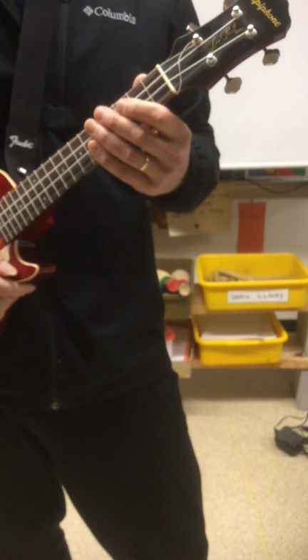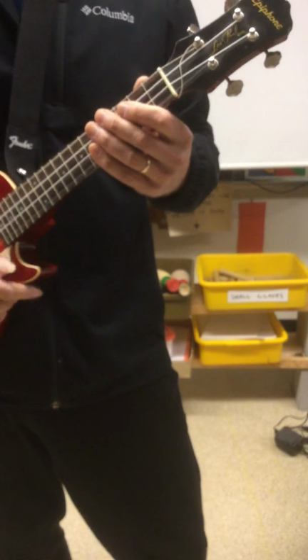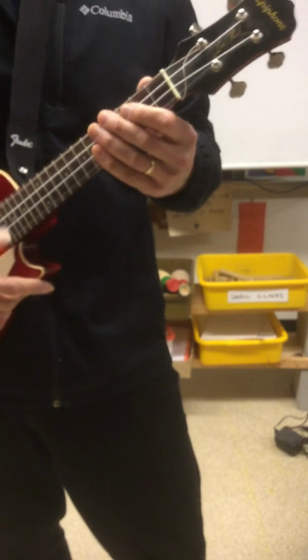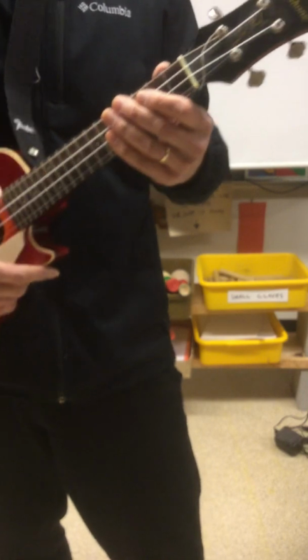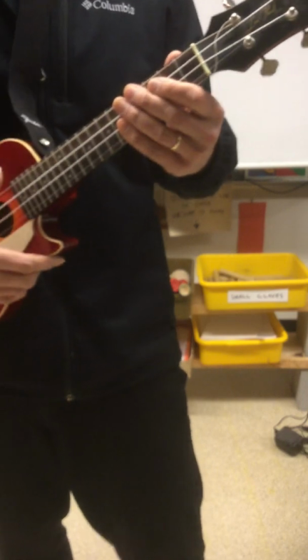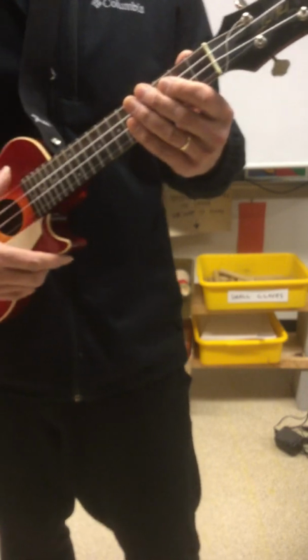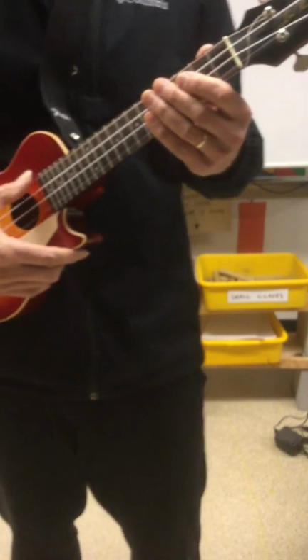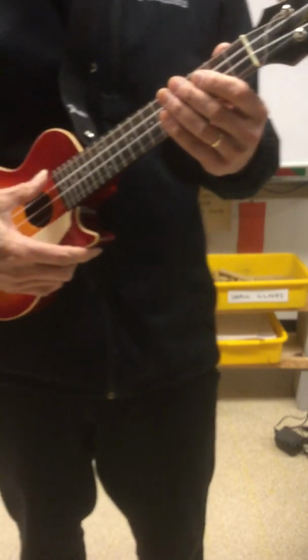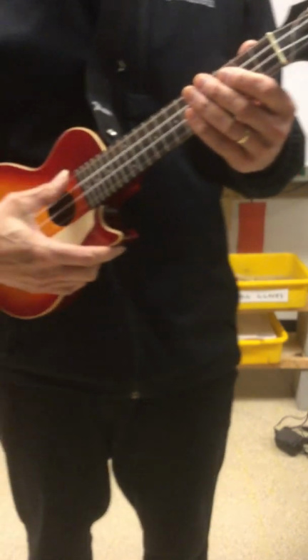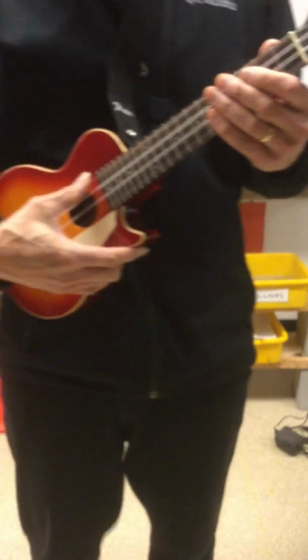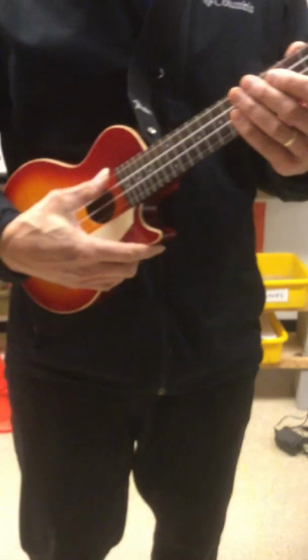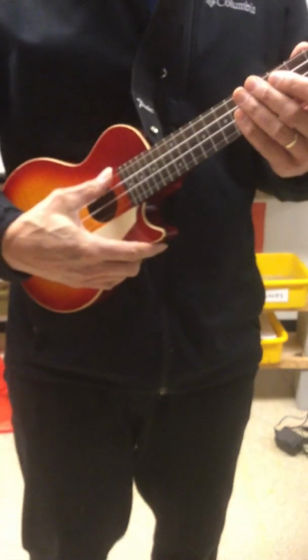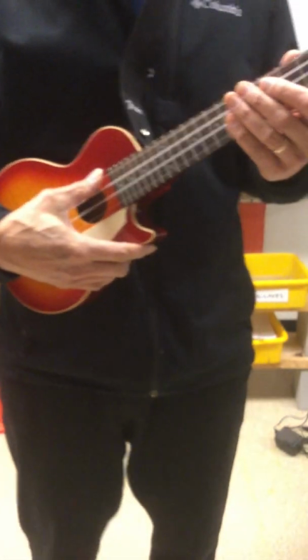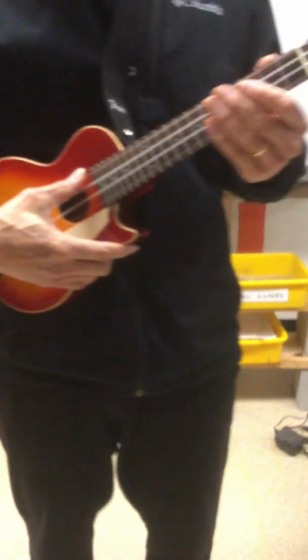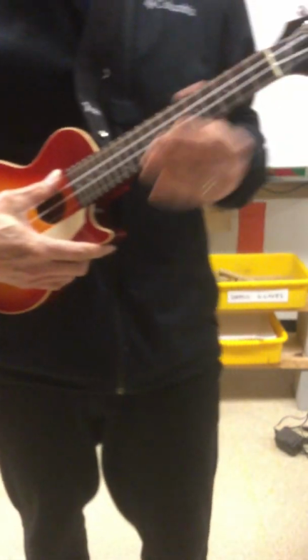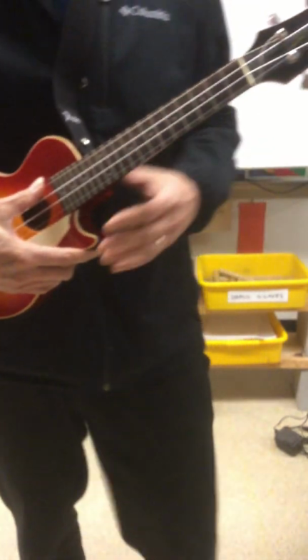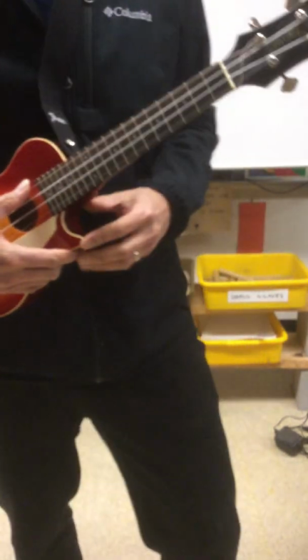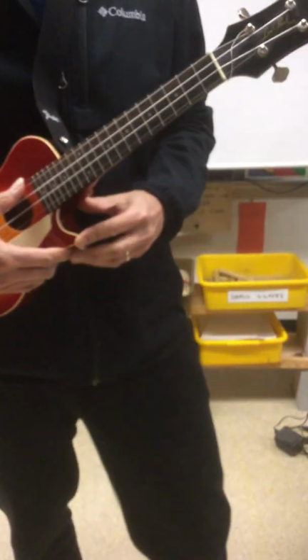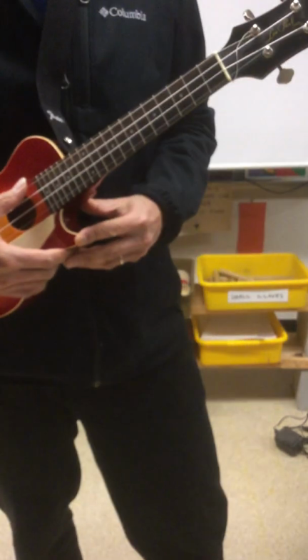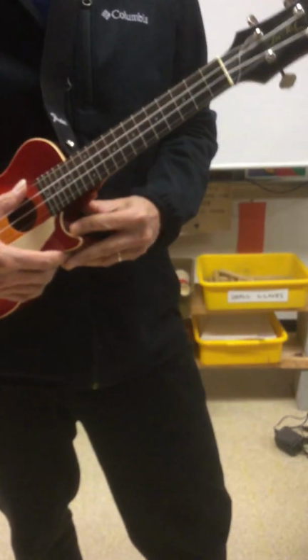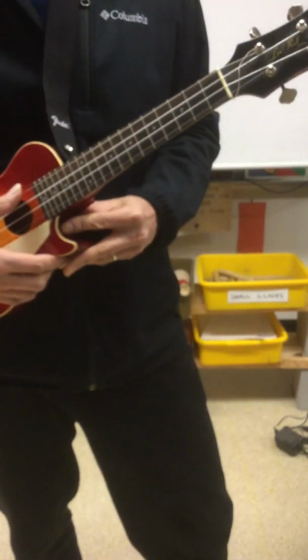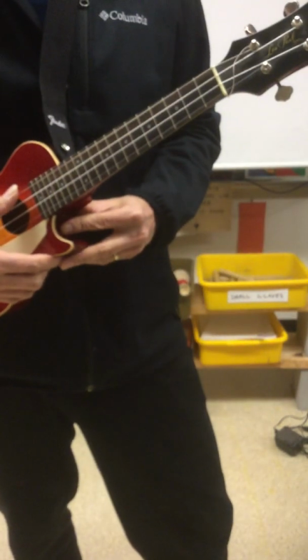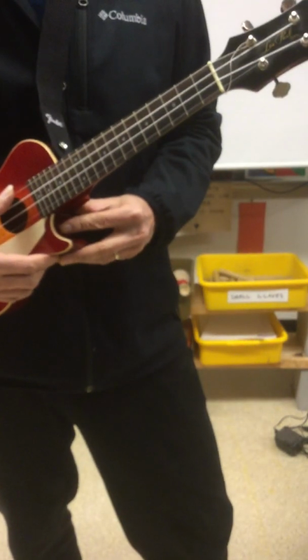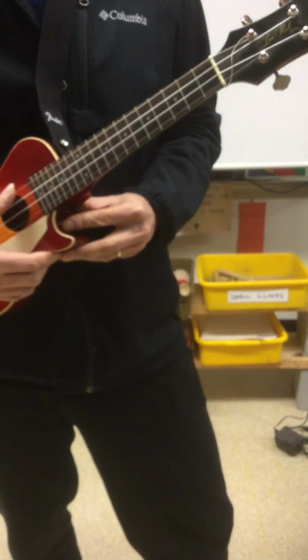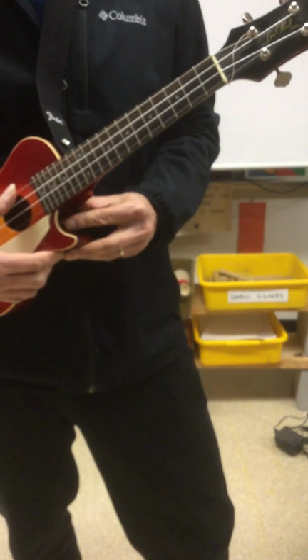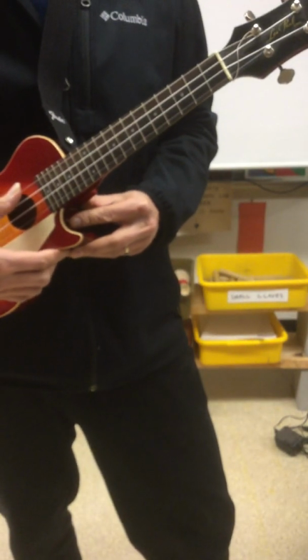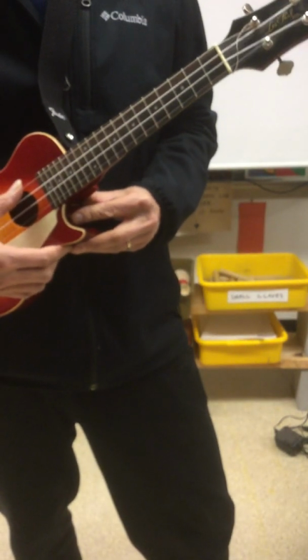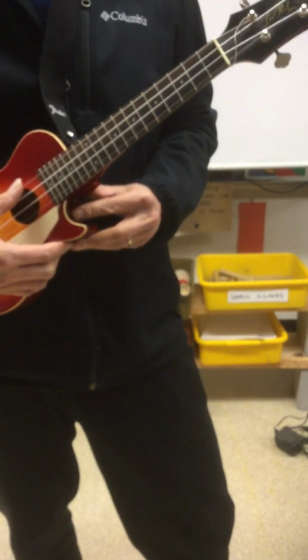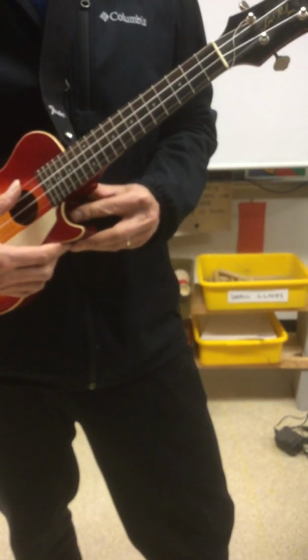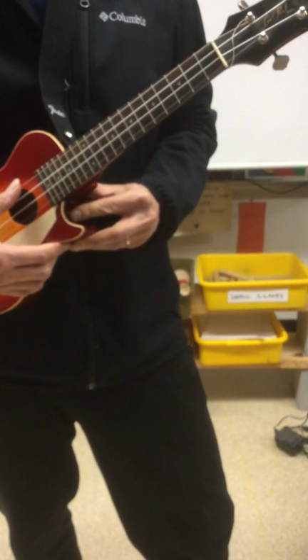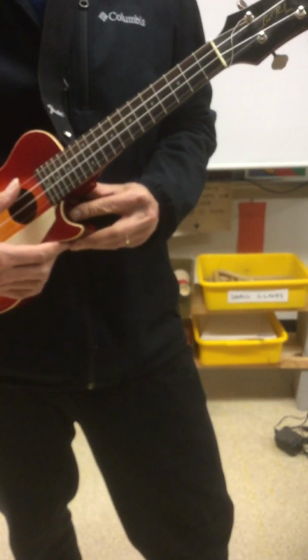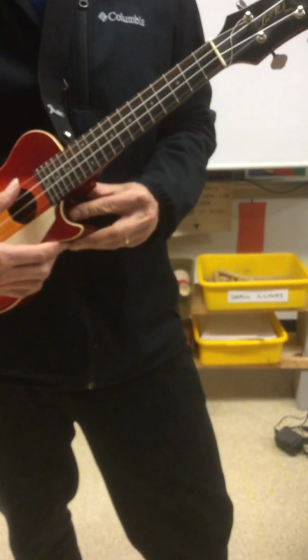So let's get in tune first. I'll pluck each string slowly for you so you can hear the strings.